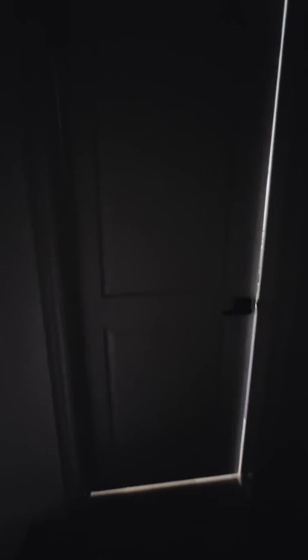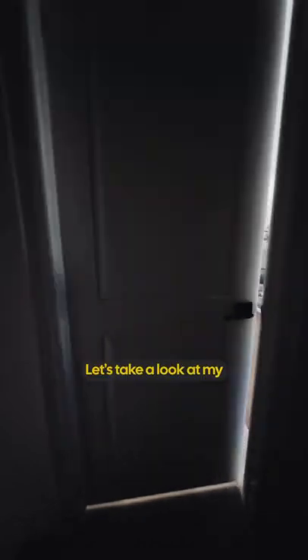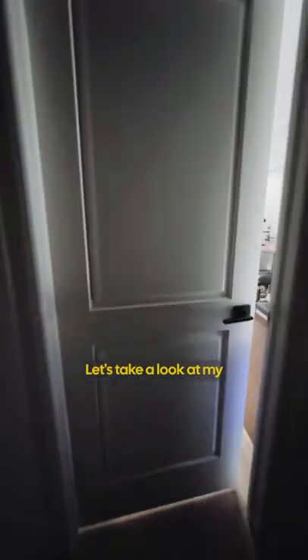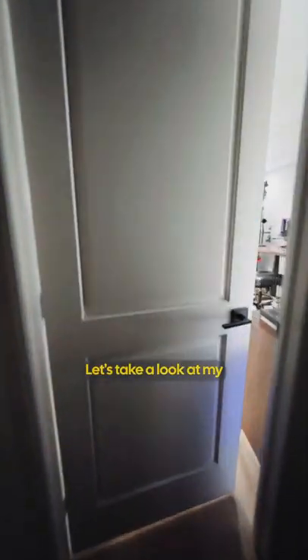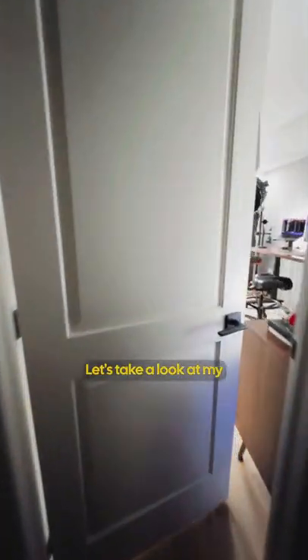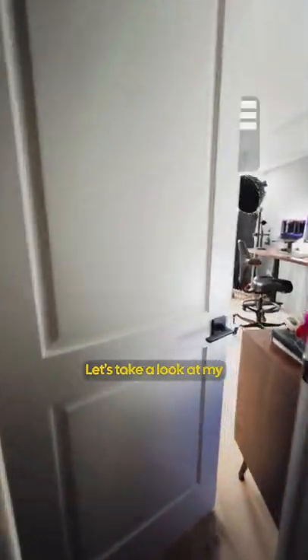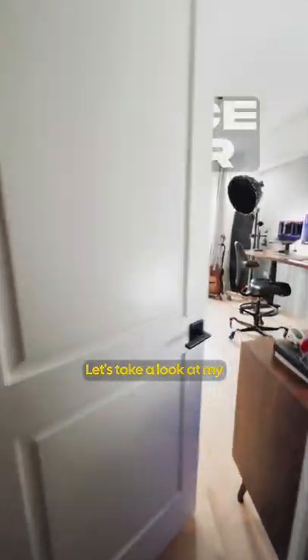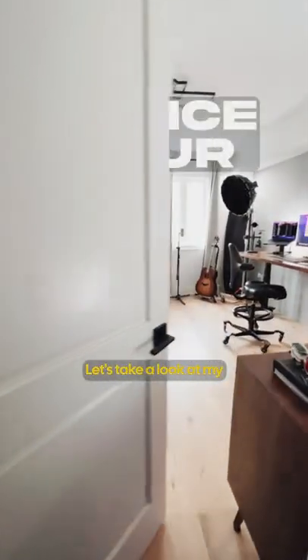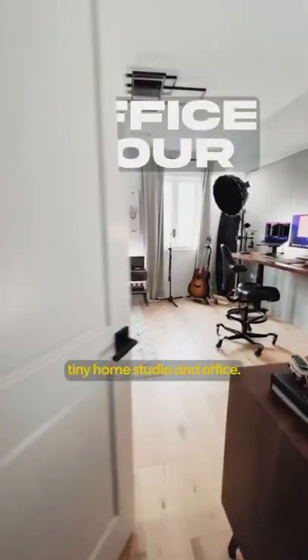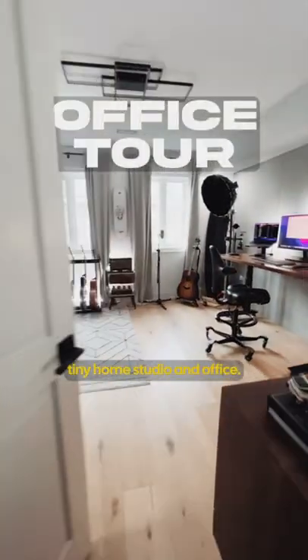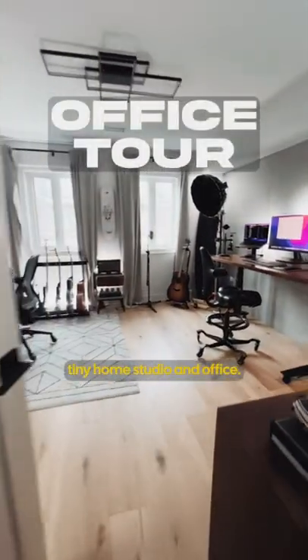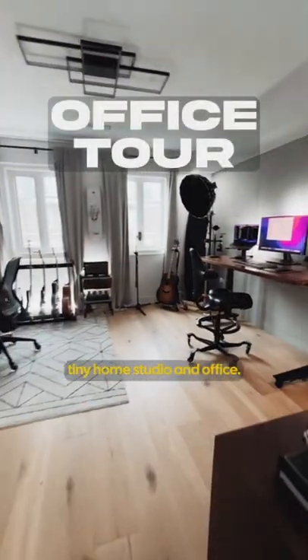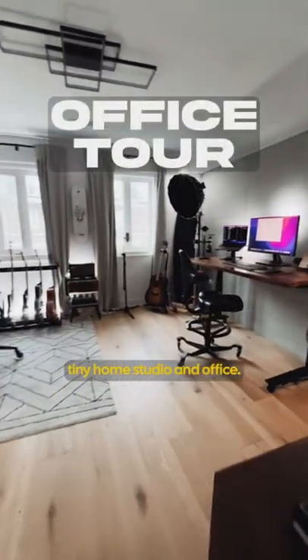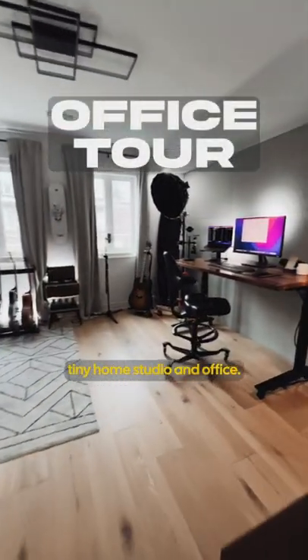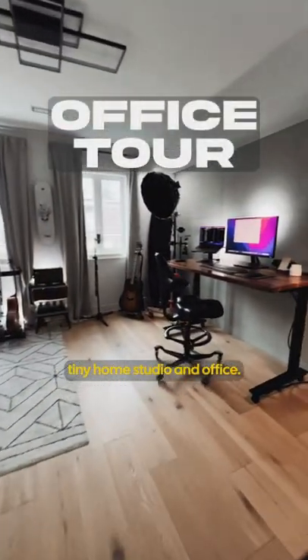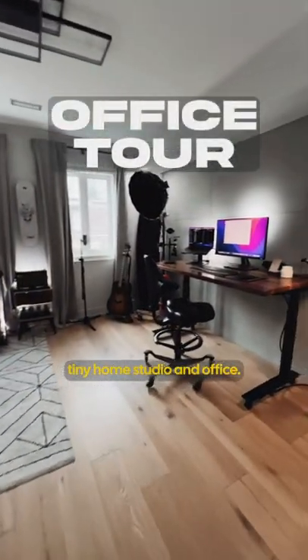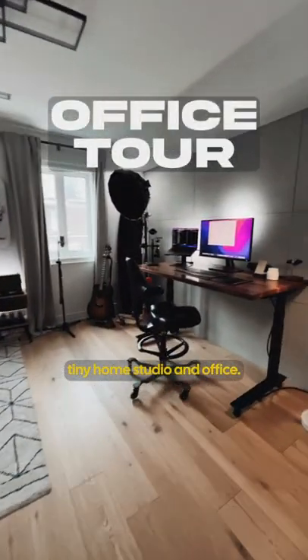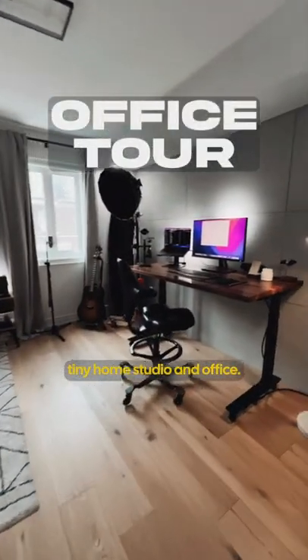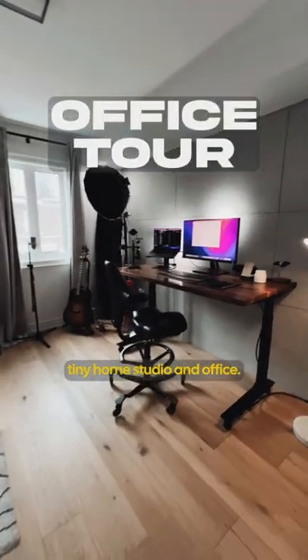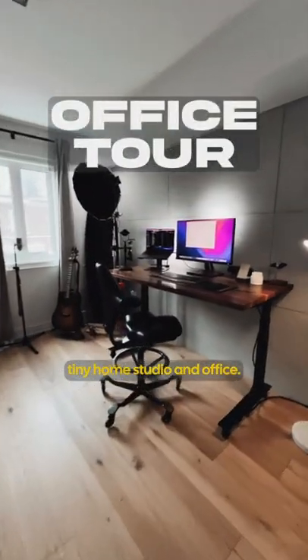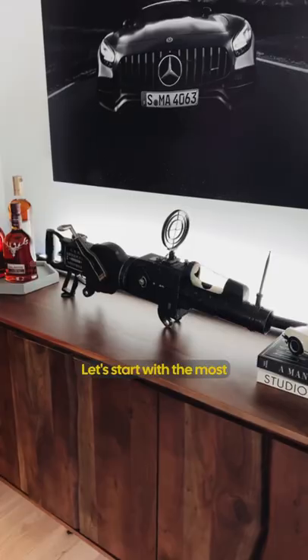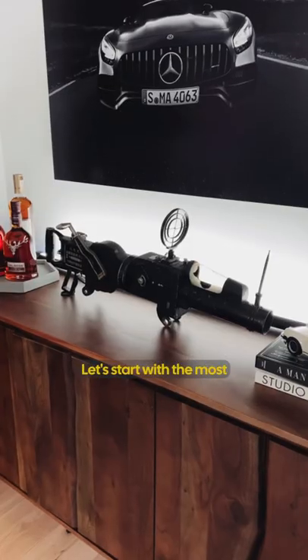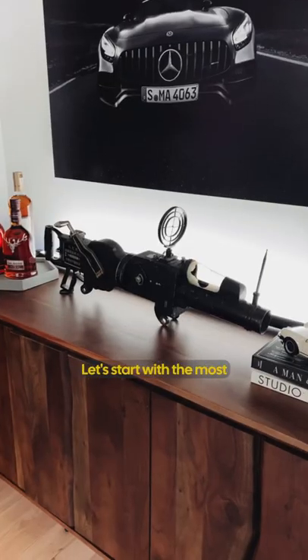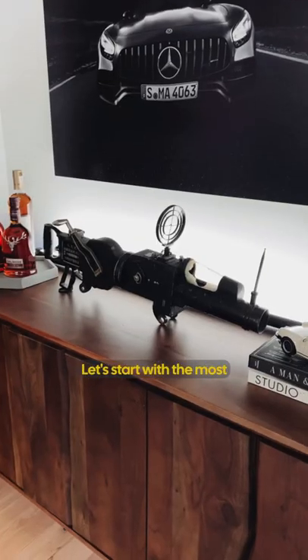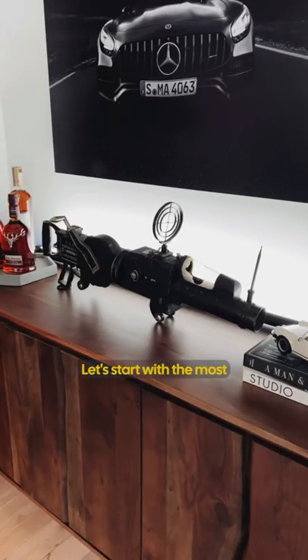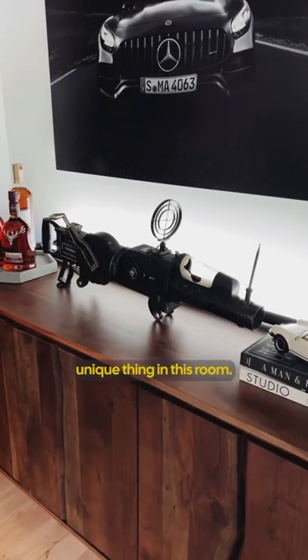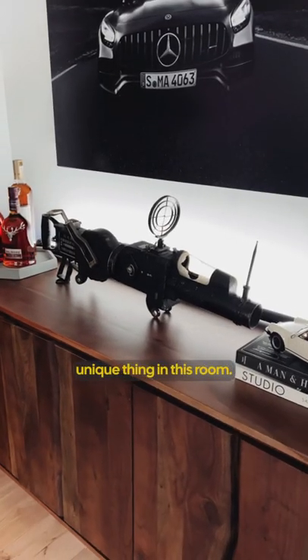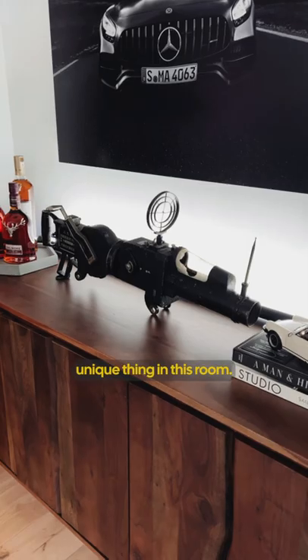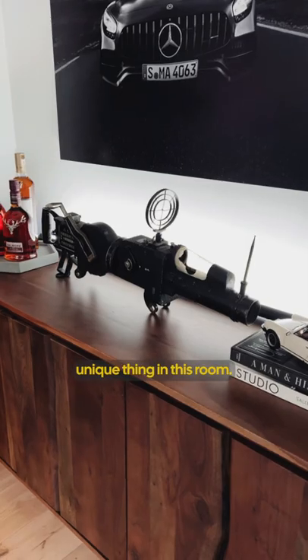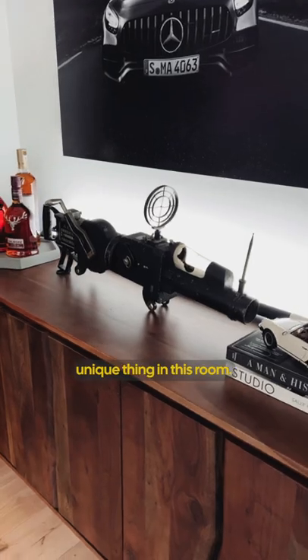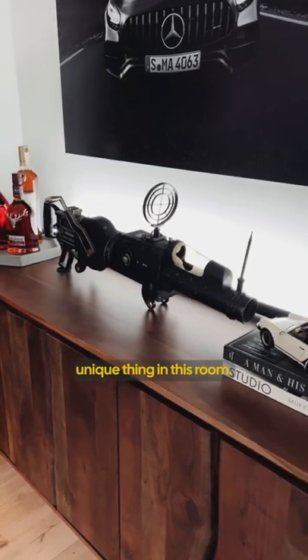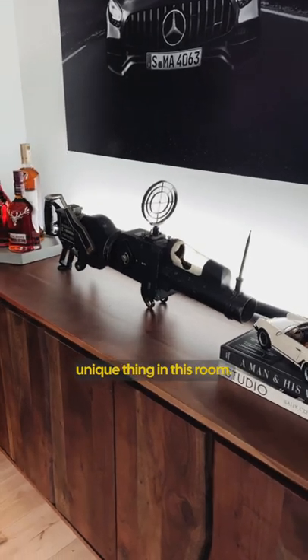Let's take a look at my tiny home studio and office. Let's start with the most unique thing in this room.